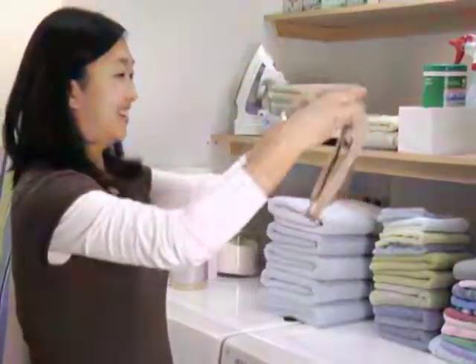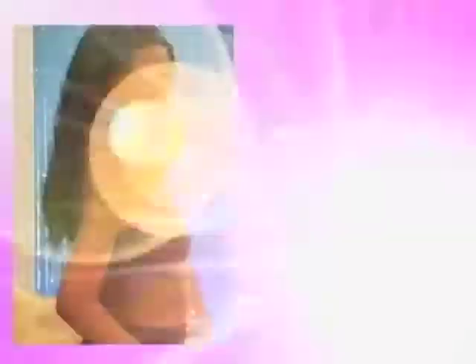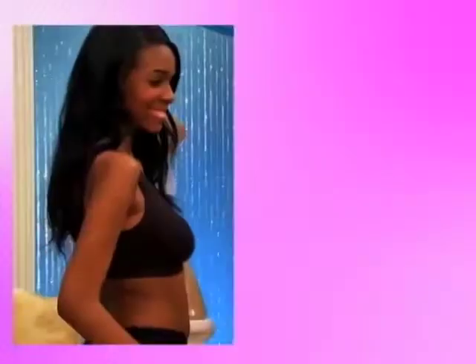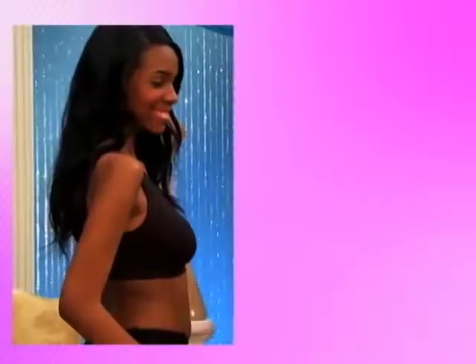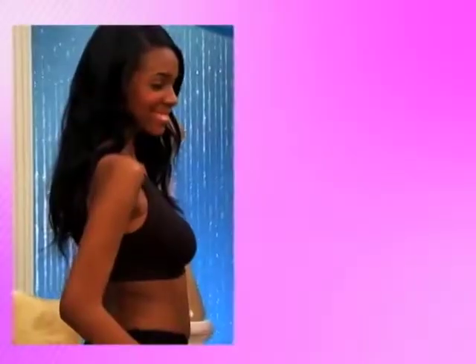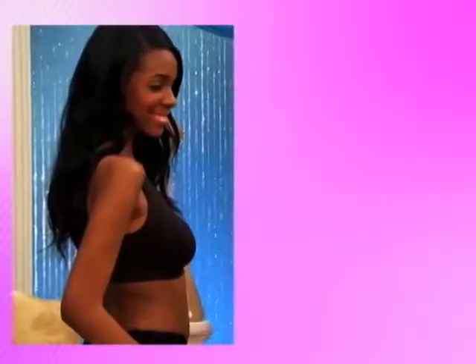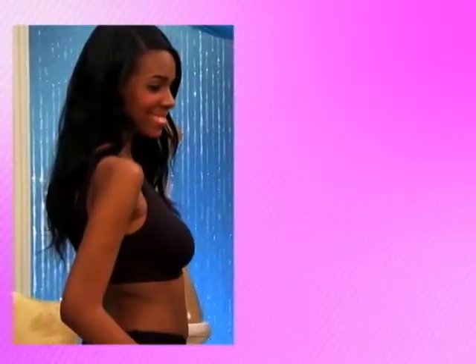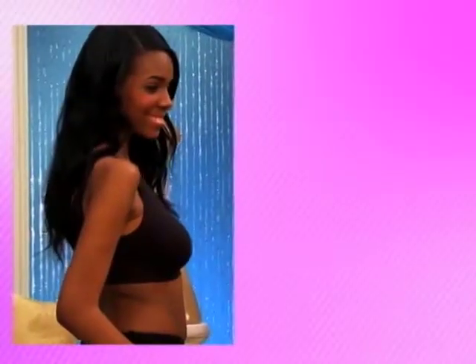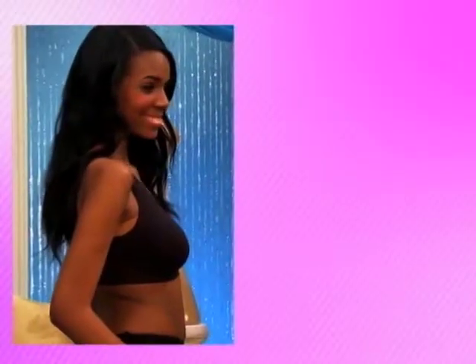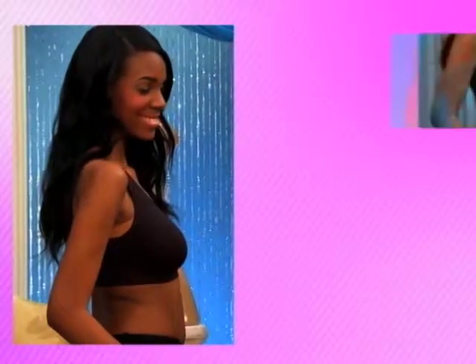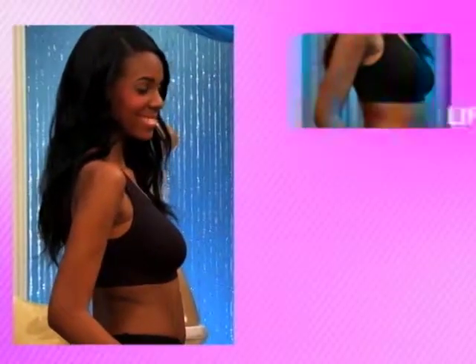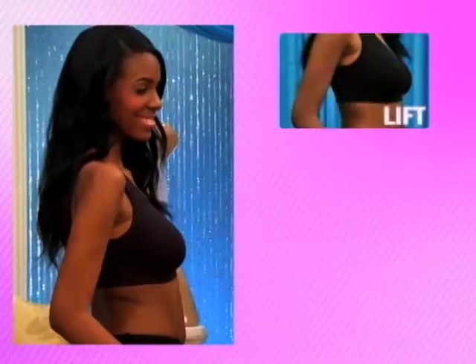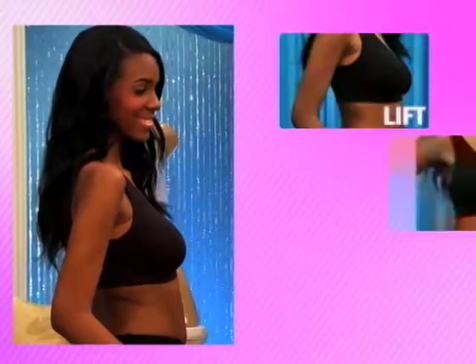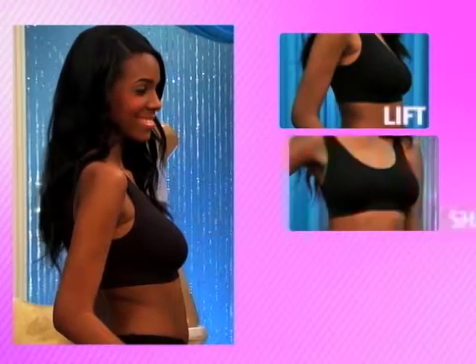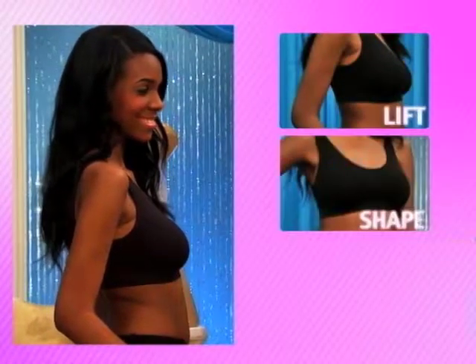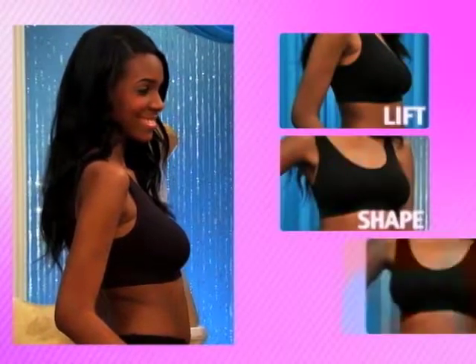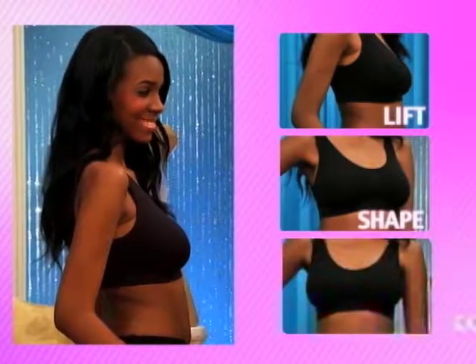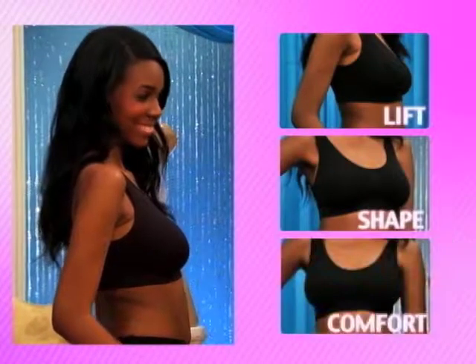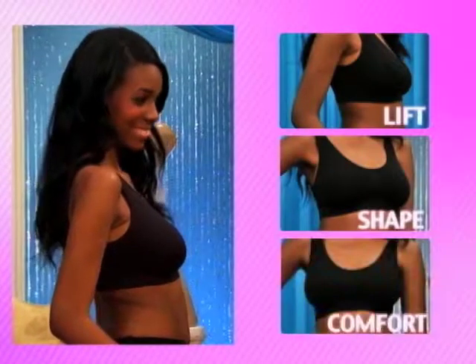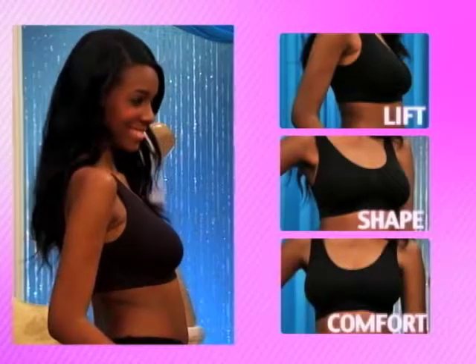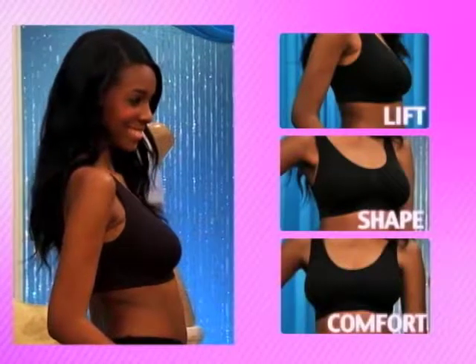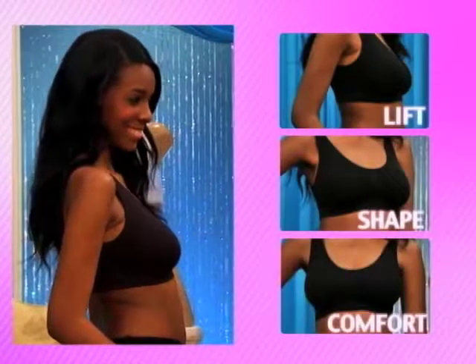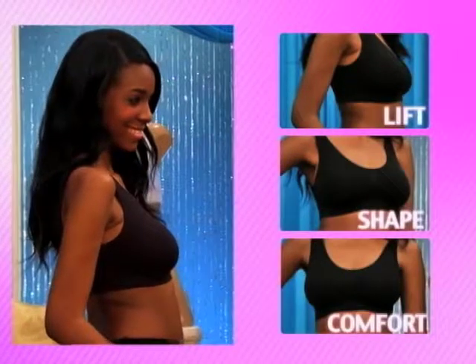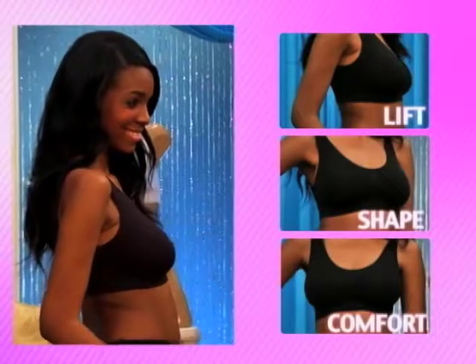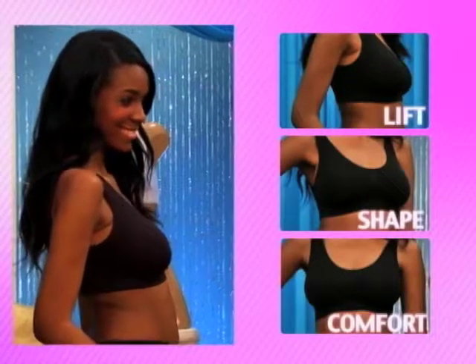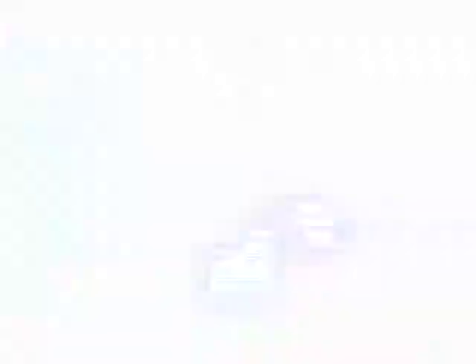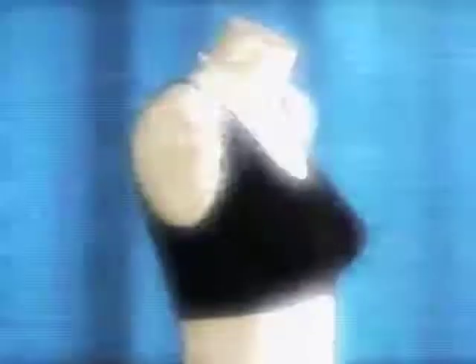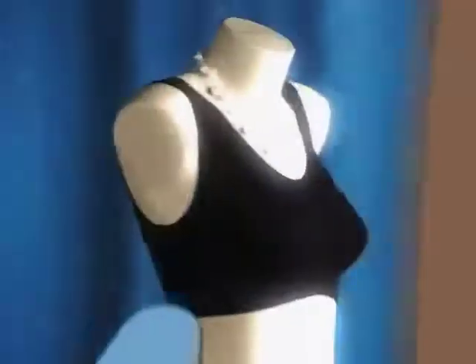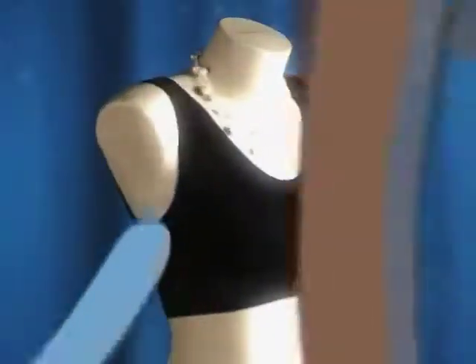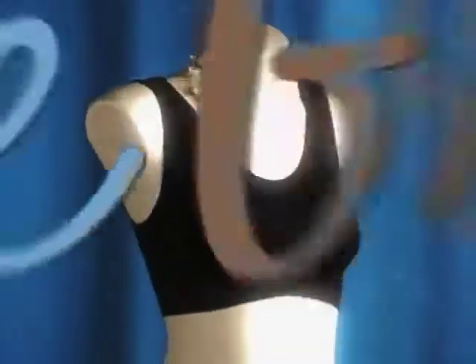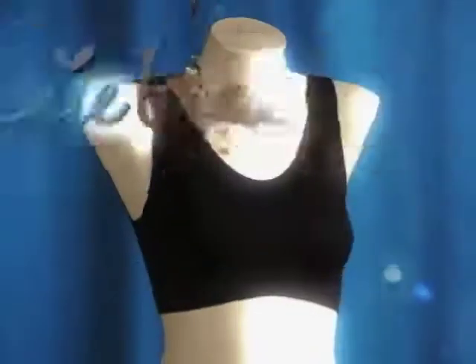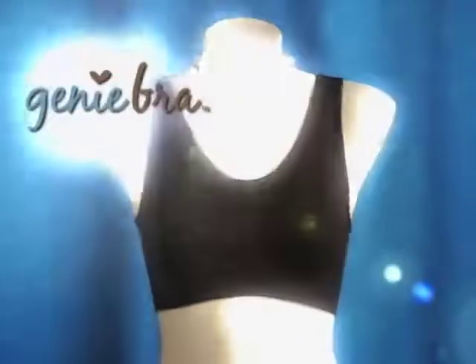The genie bra. For the lift, shape, and comfort you've always wanted. Order yours today.